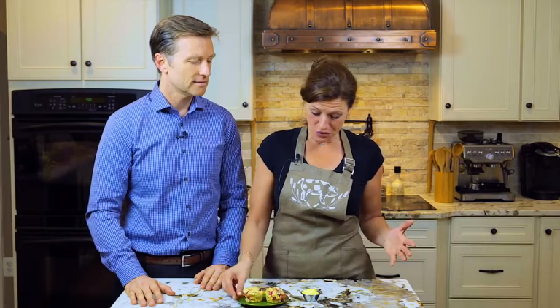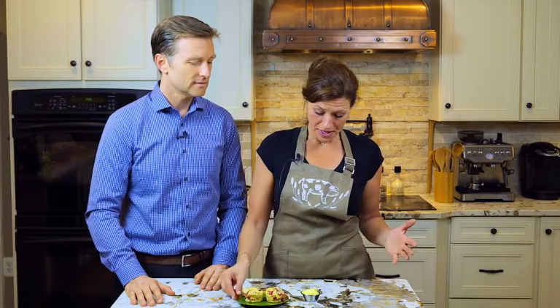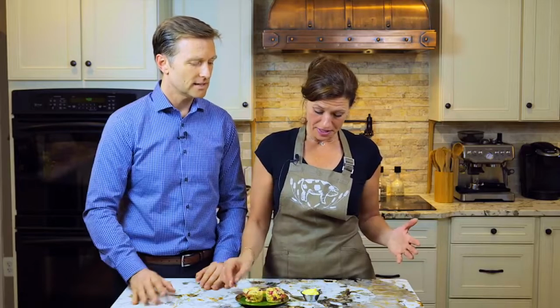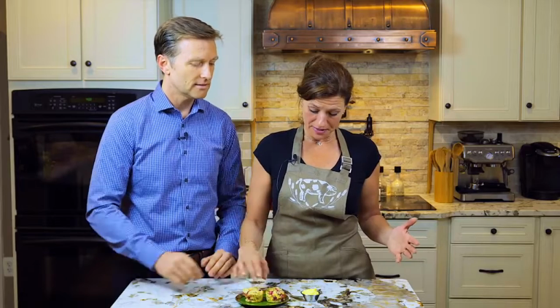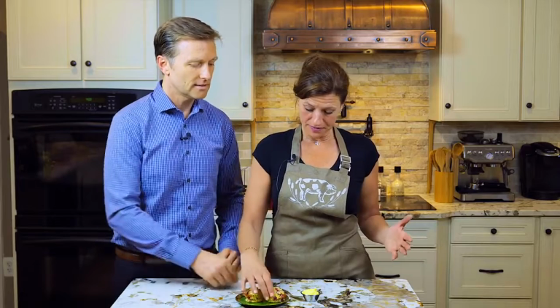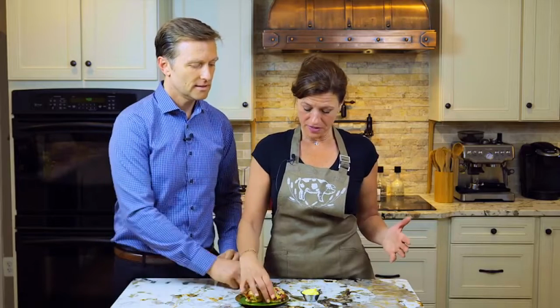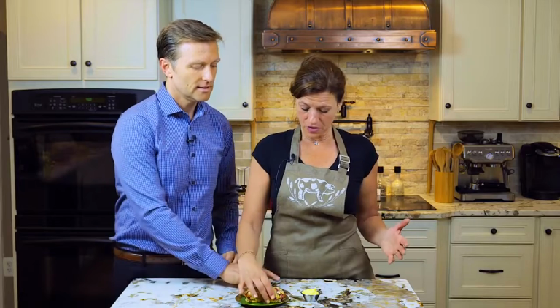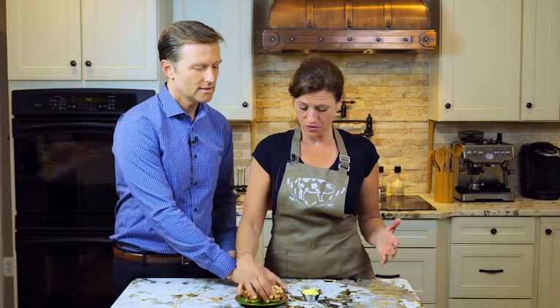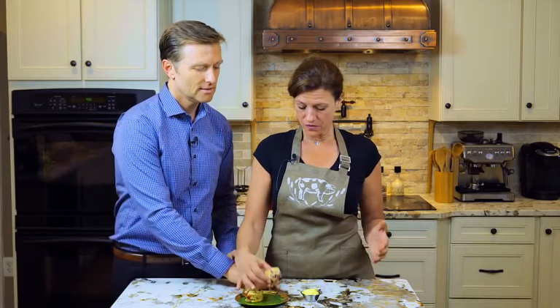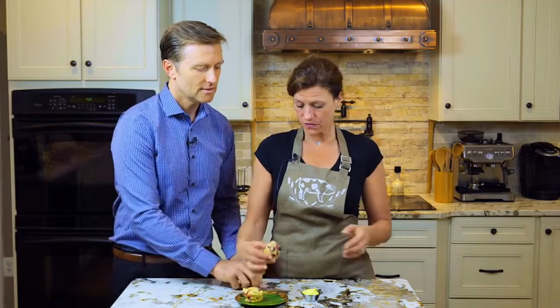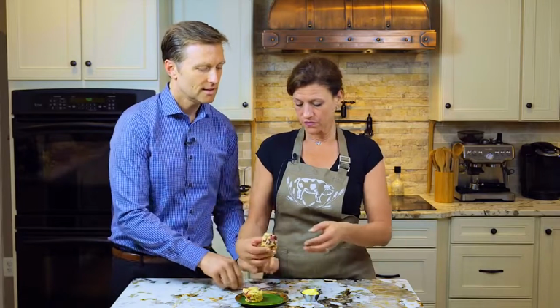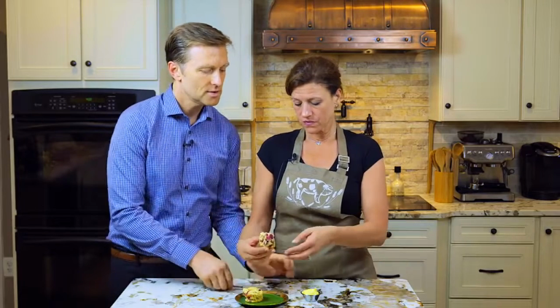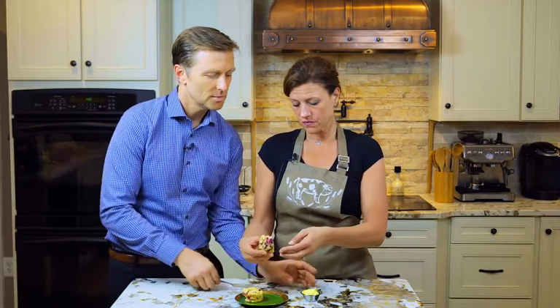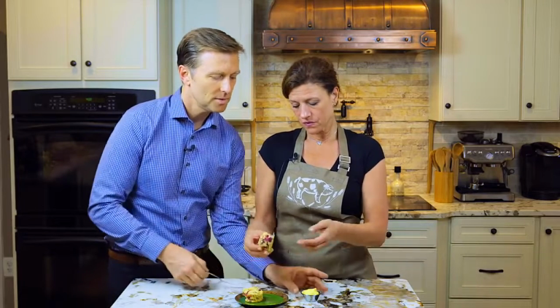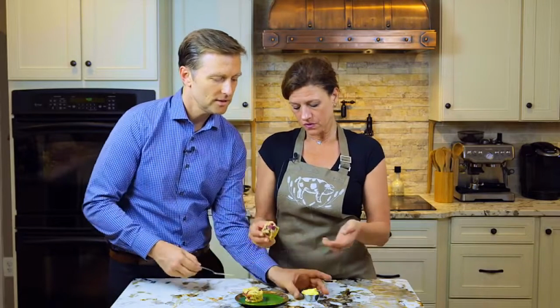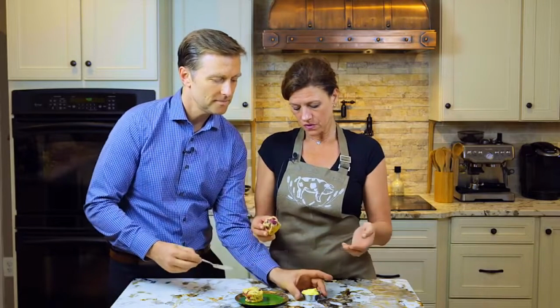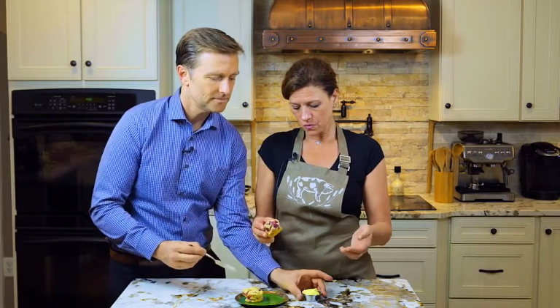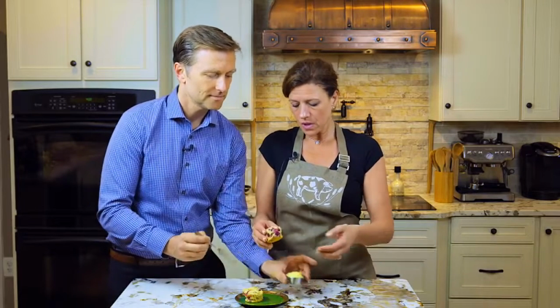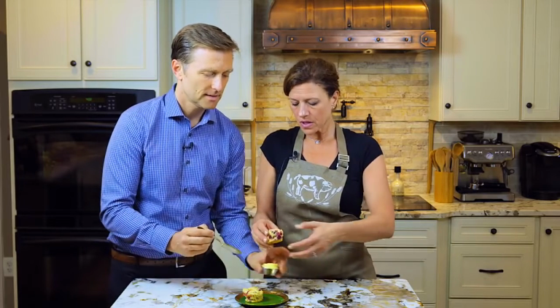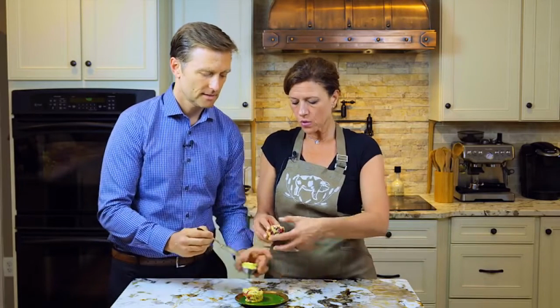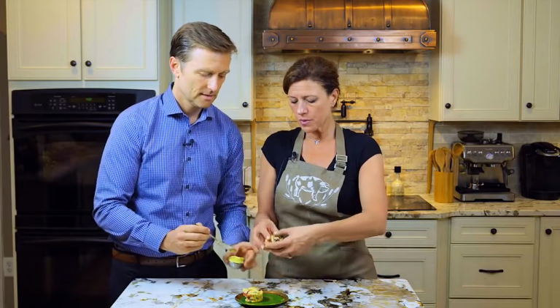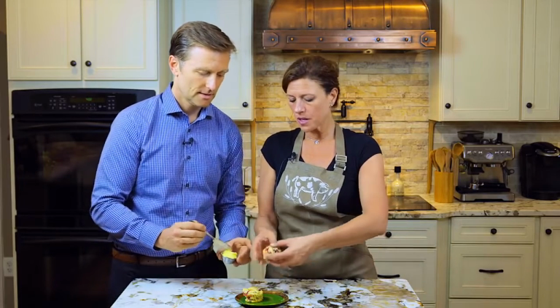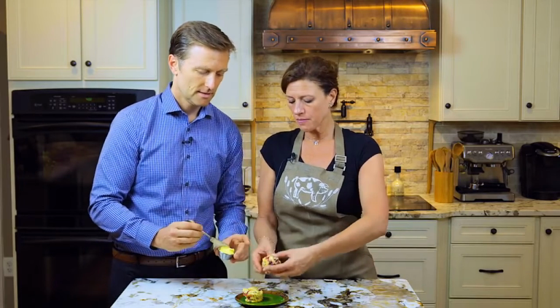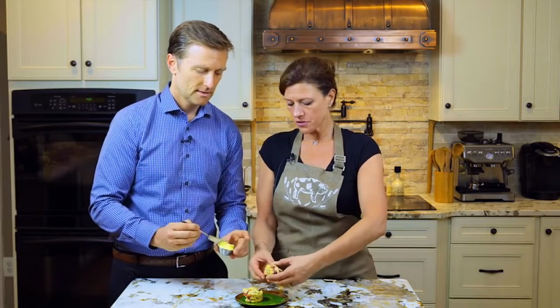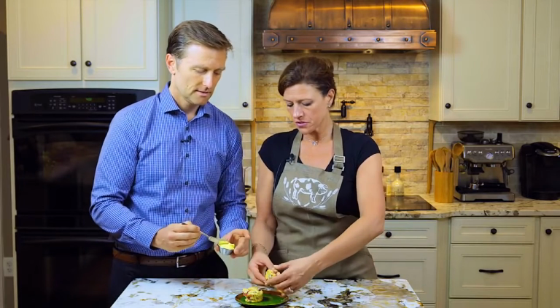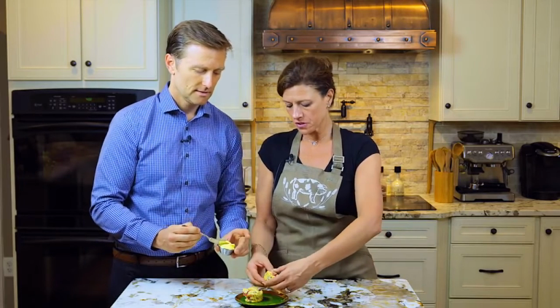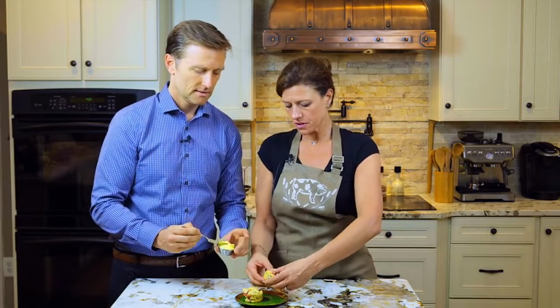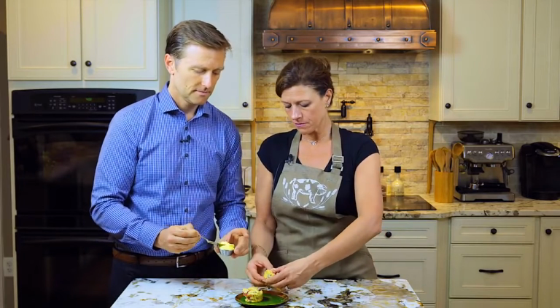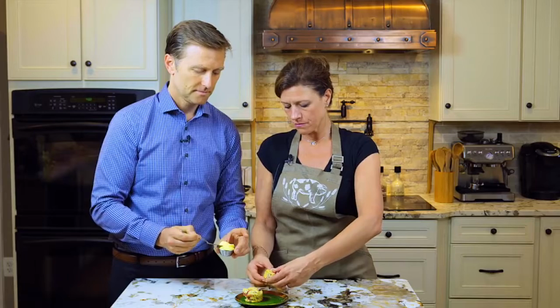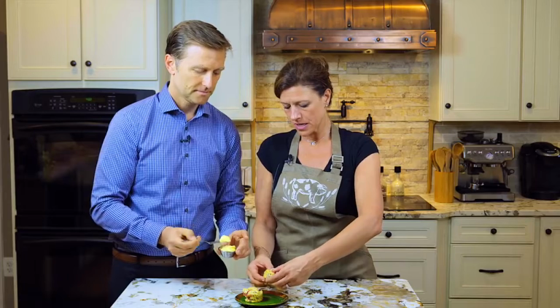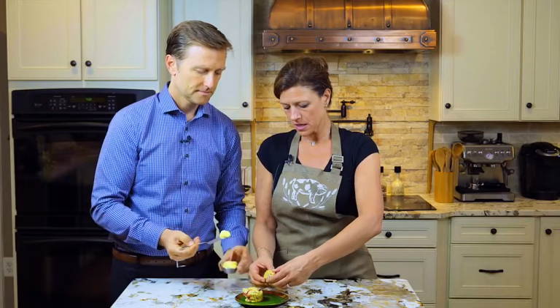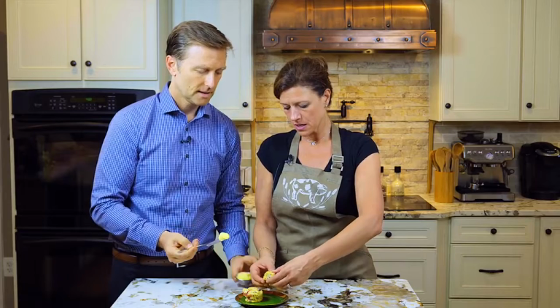I think you'll like it. Aren't you going to put butter on it? Well, I'm going to open it up first. I'm going to break it.